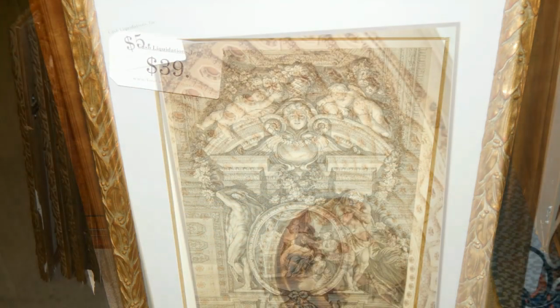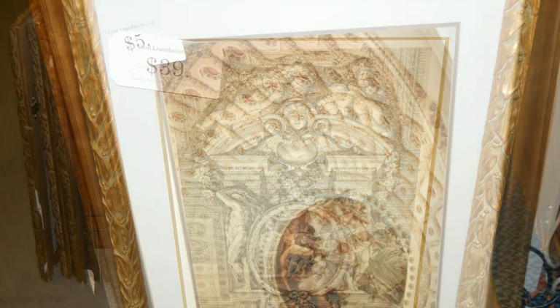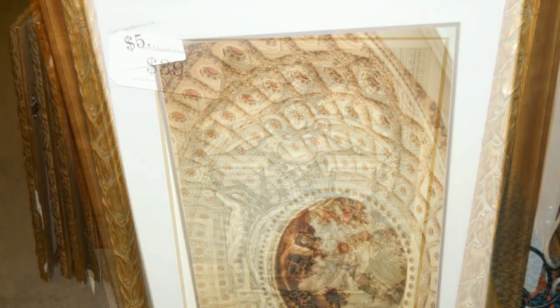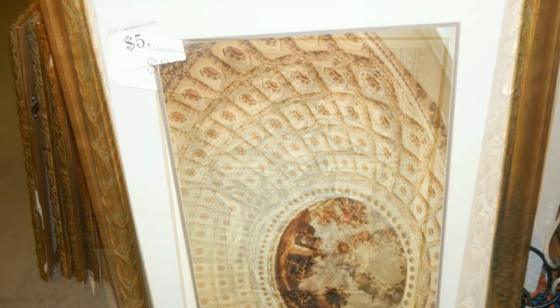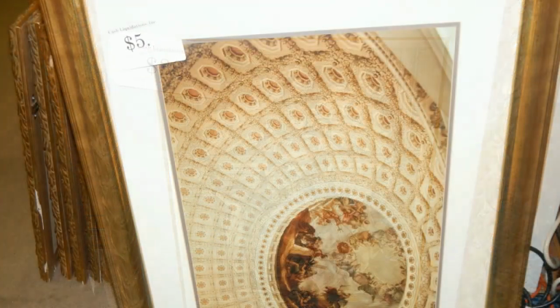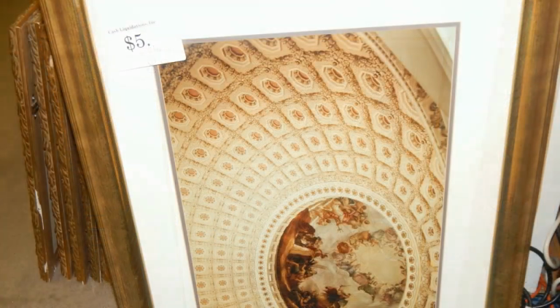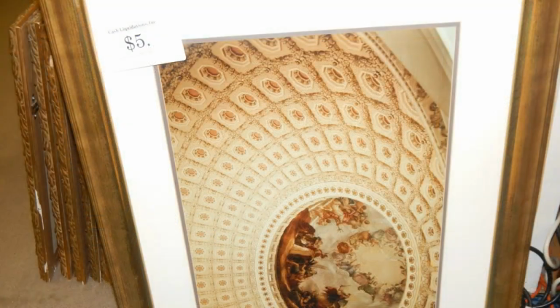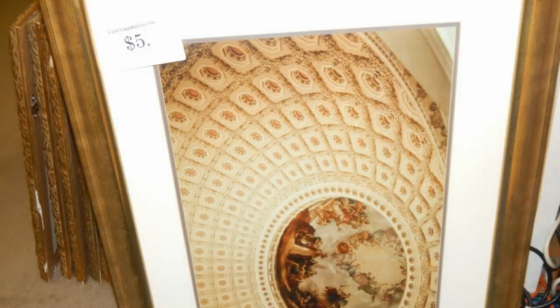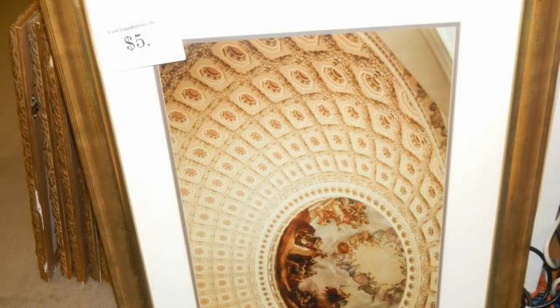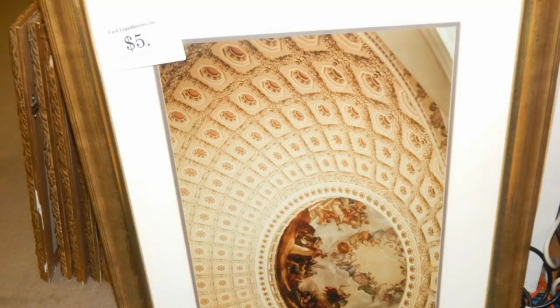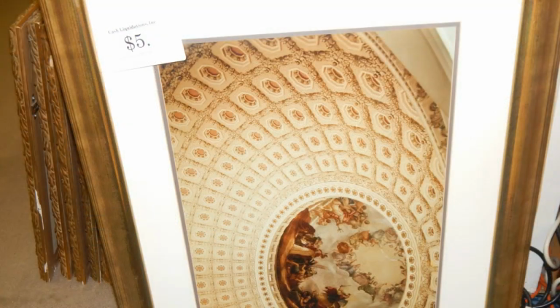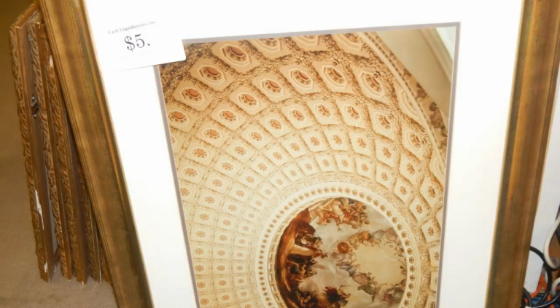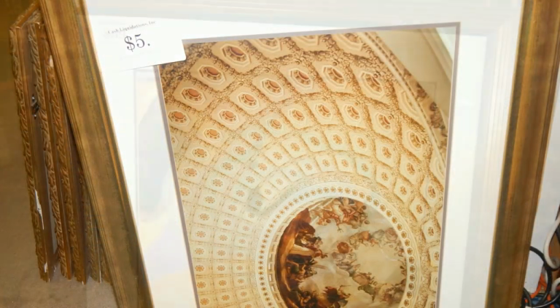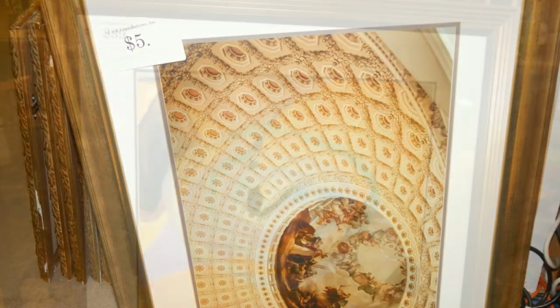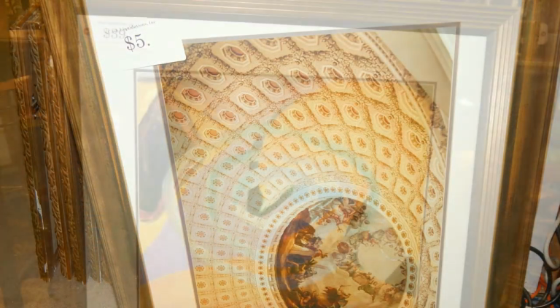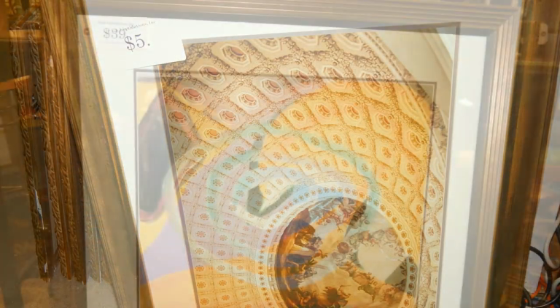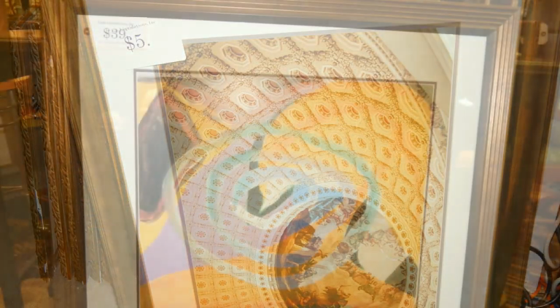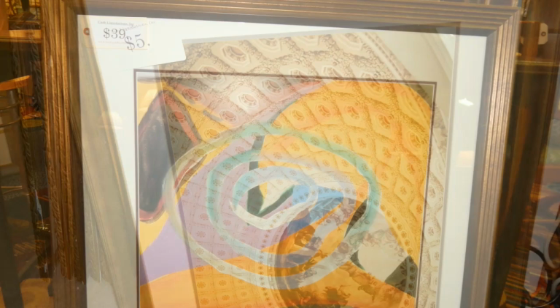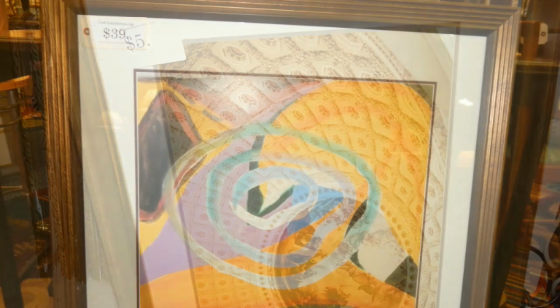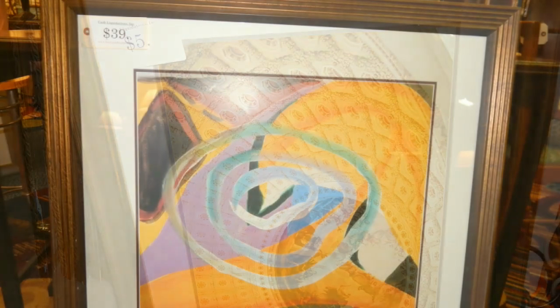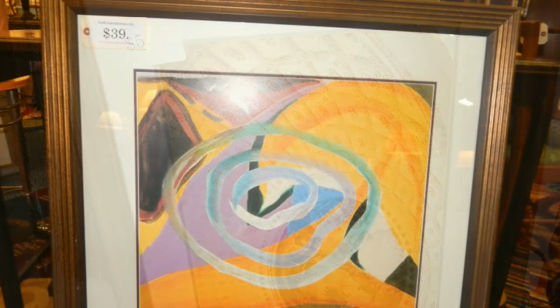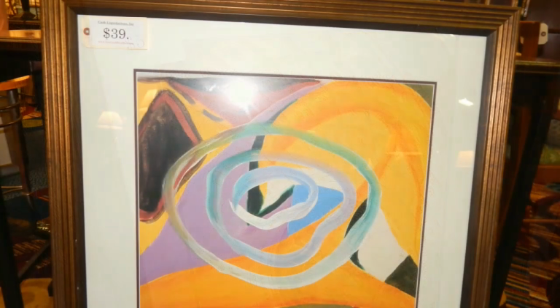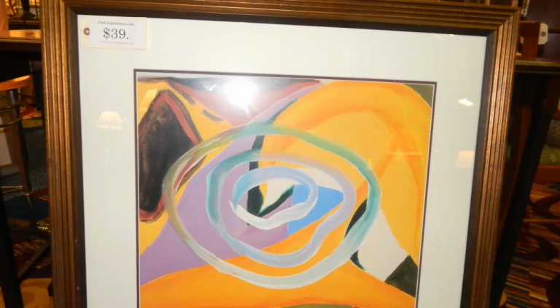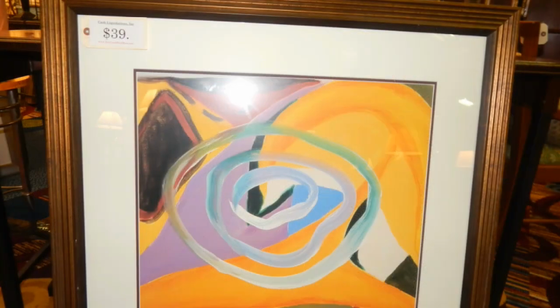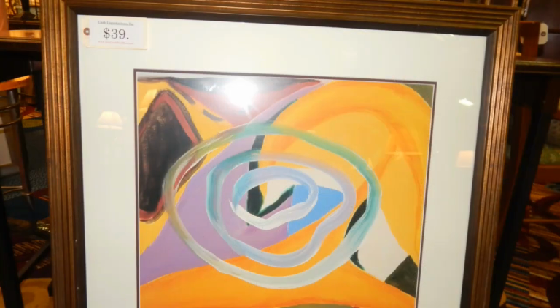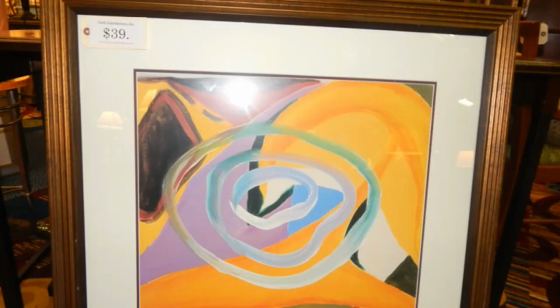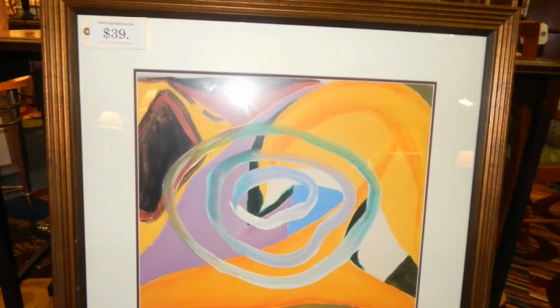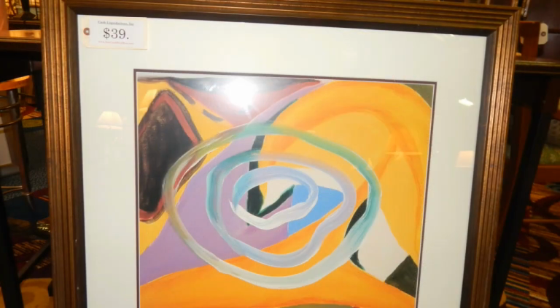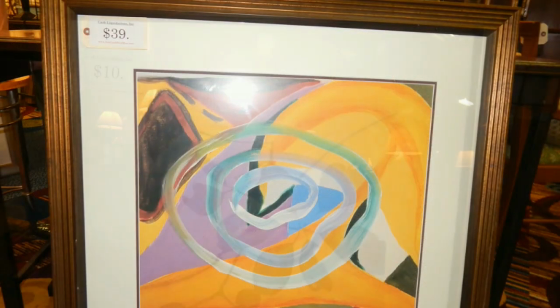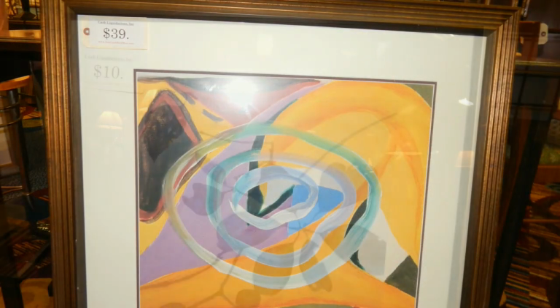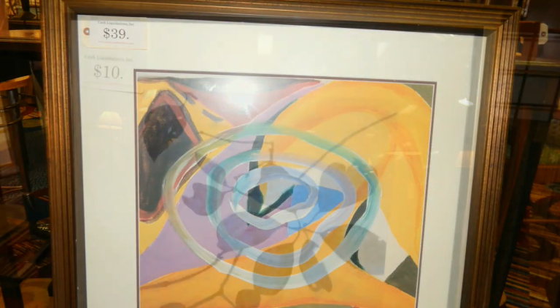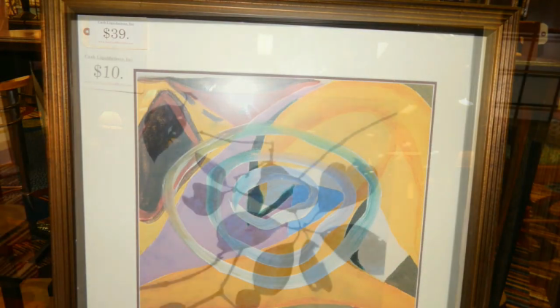The good thing about these pictures is they're already matted, framed, and ready to be placed on the wall.